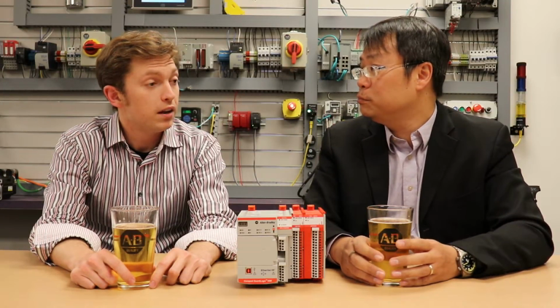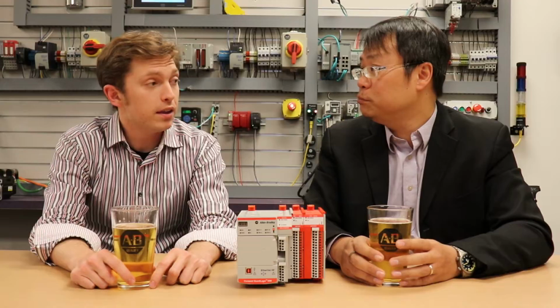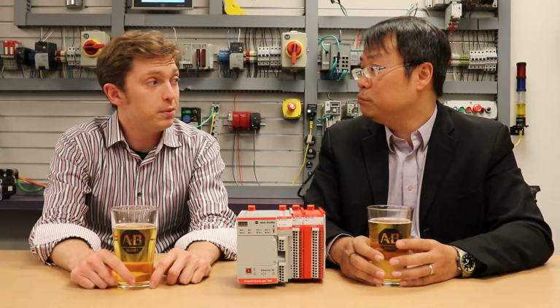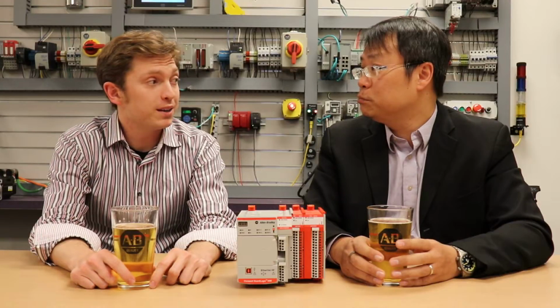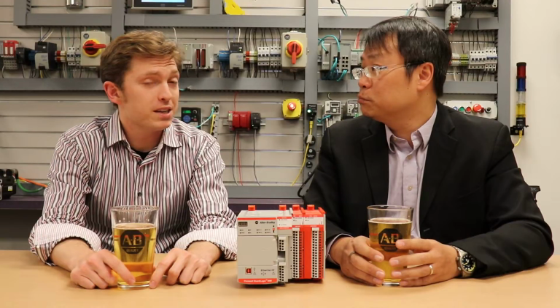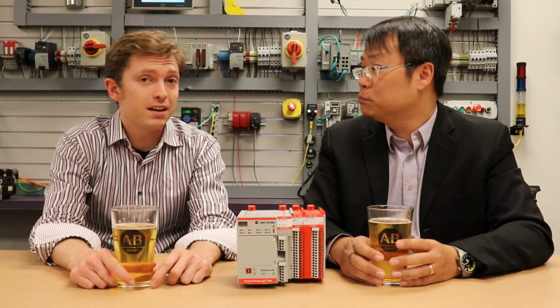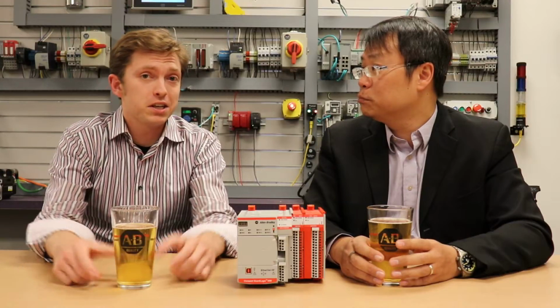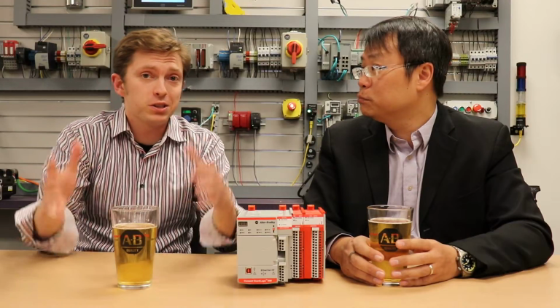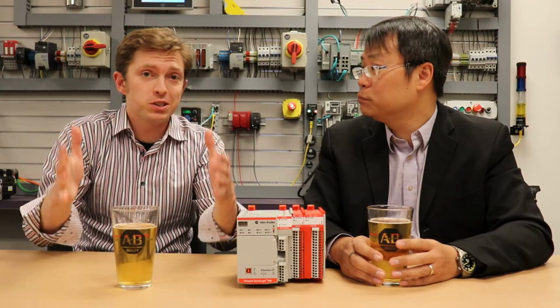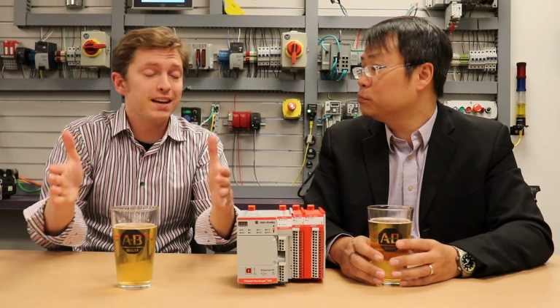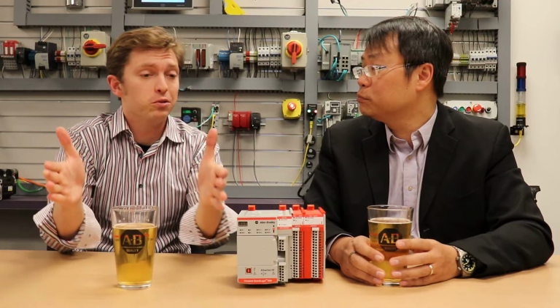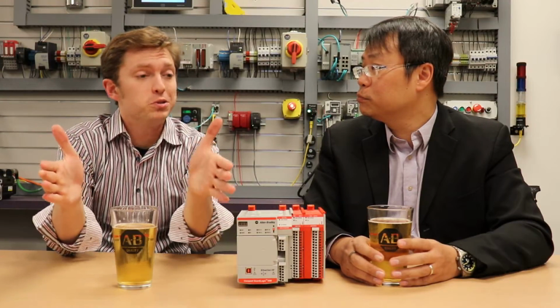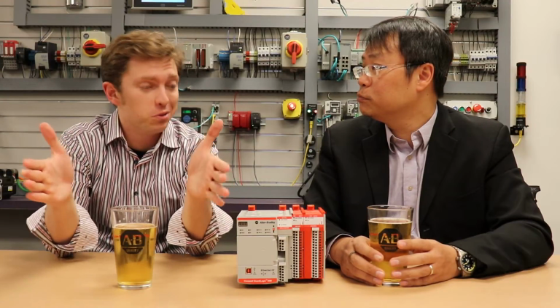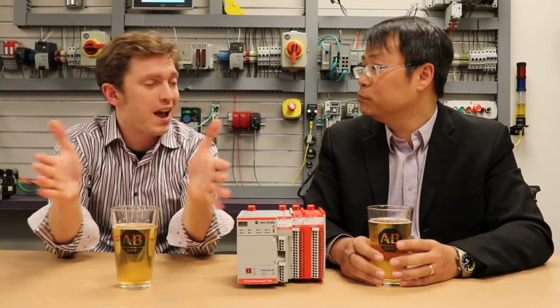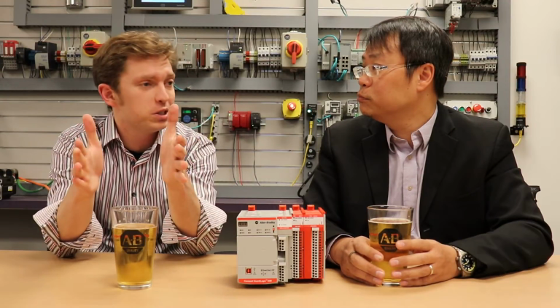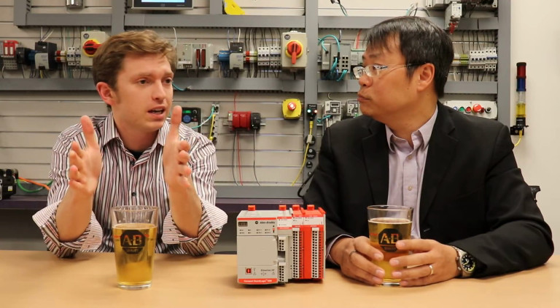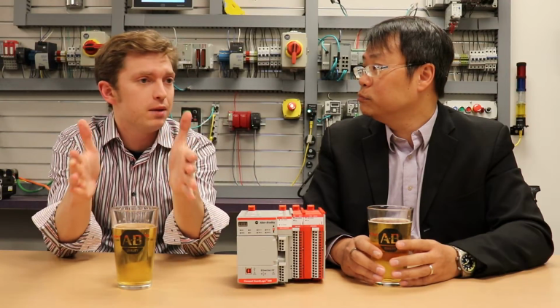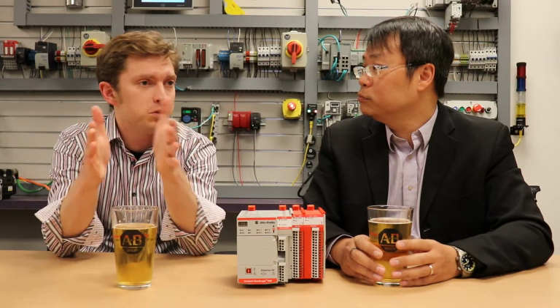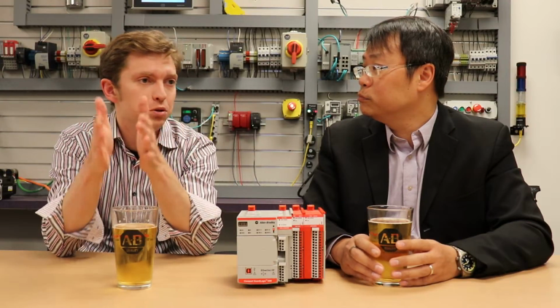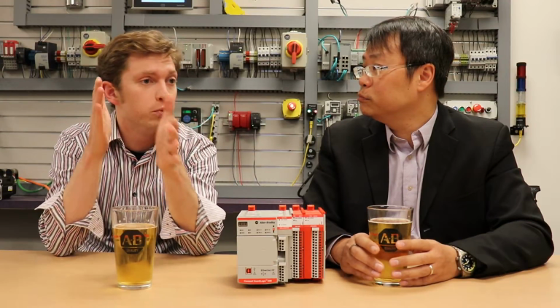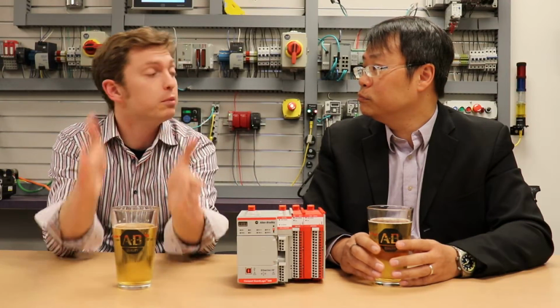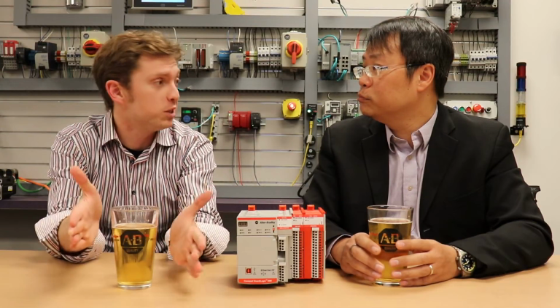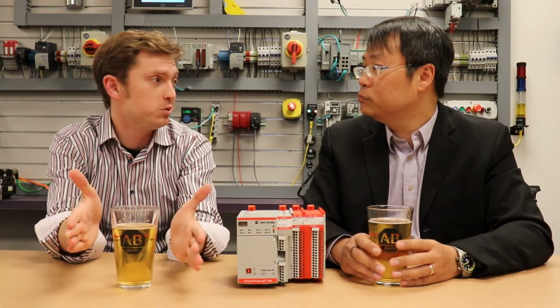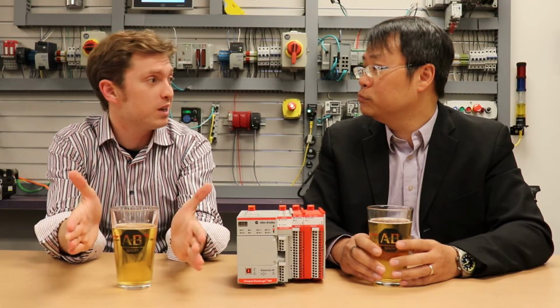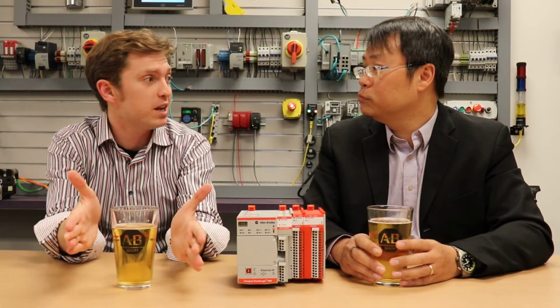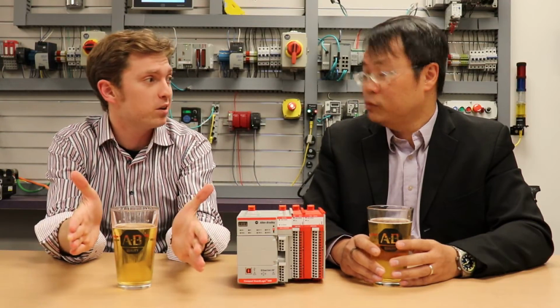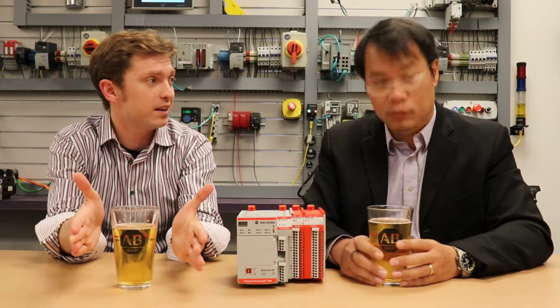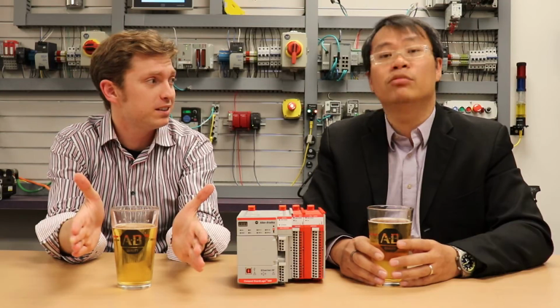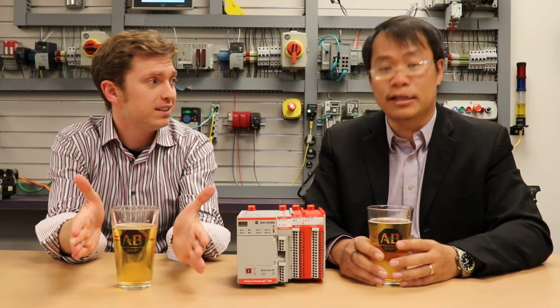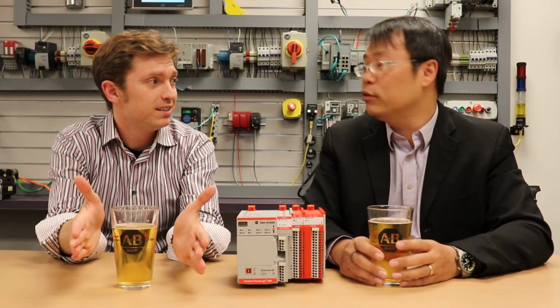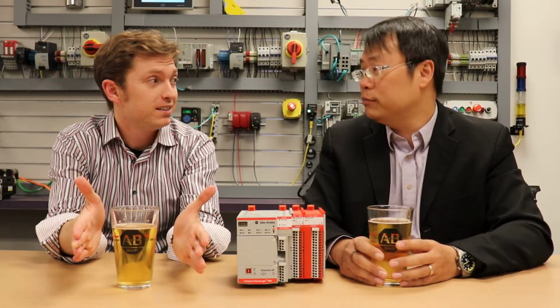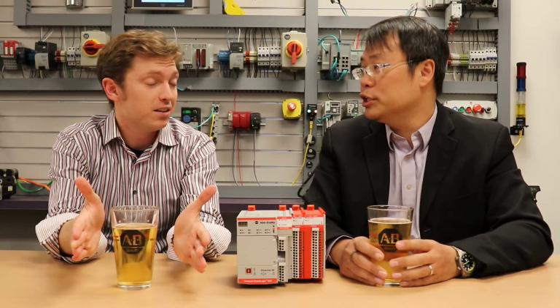That faster safety test scan time would help customers to reduce the safety reaction time. Now, that's big, because that essentially means you're reducing the reaction time to bring the machine to a safe state, correct? That's correct, Chris.